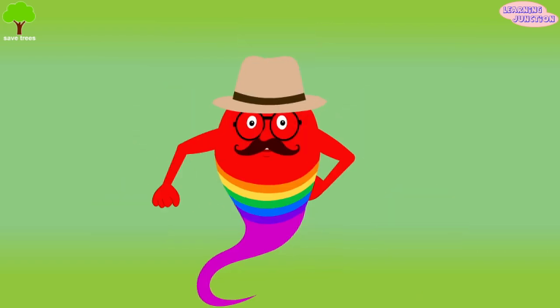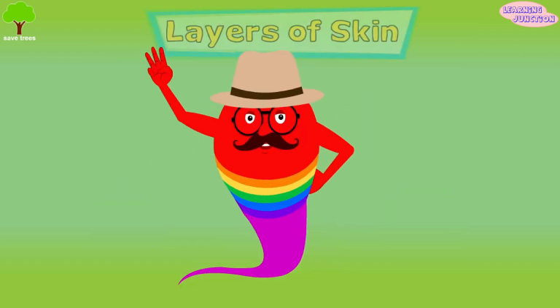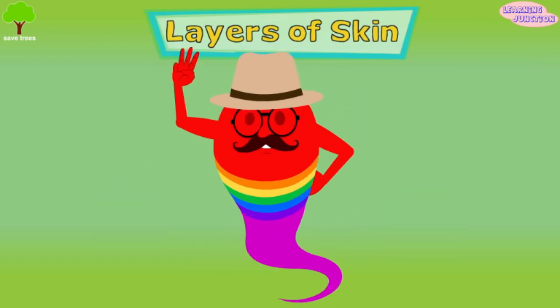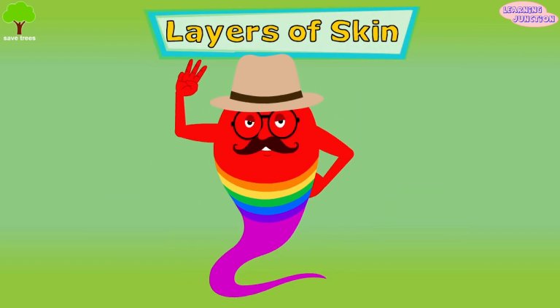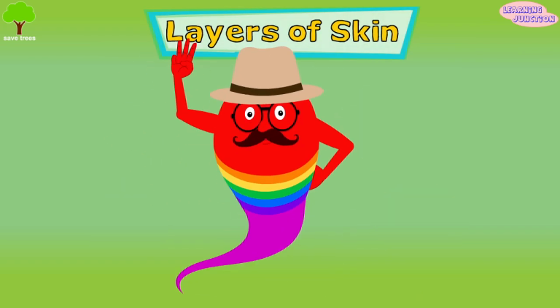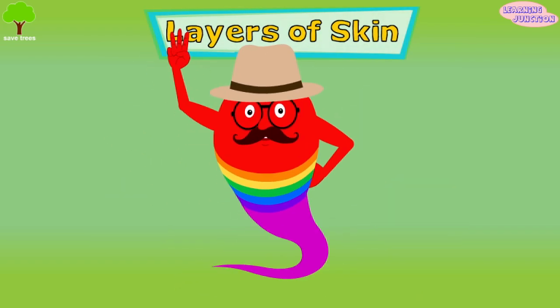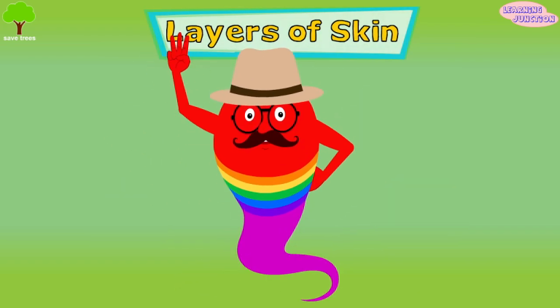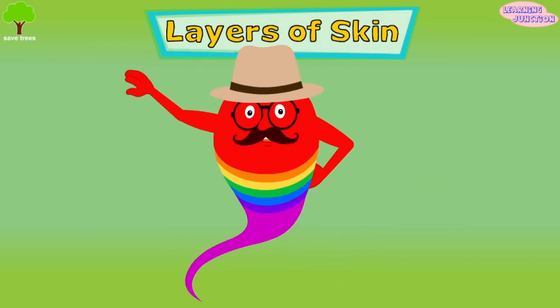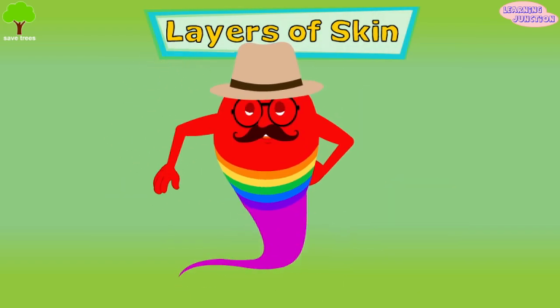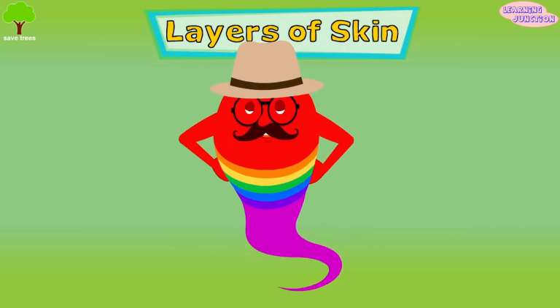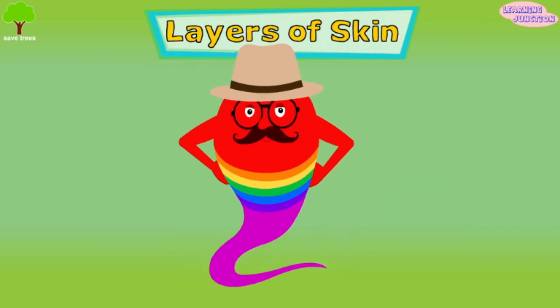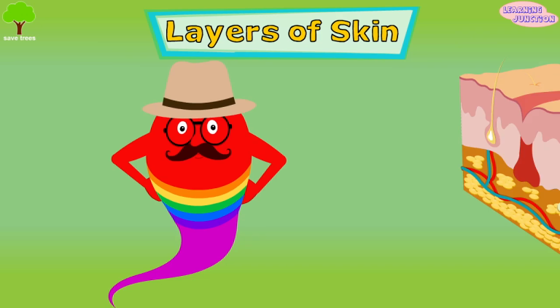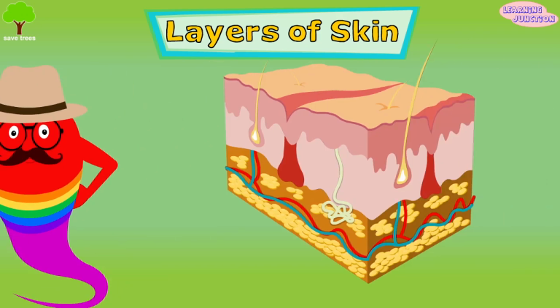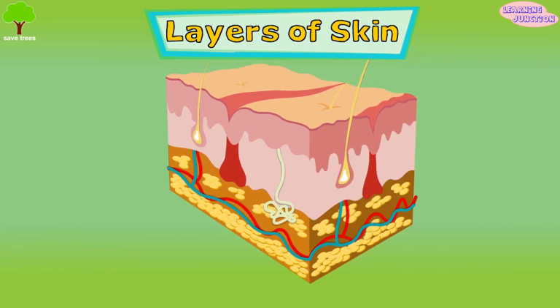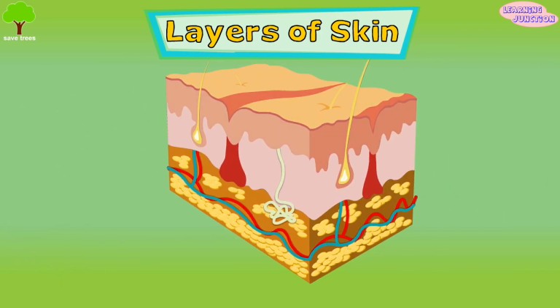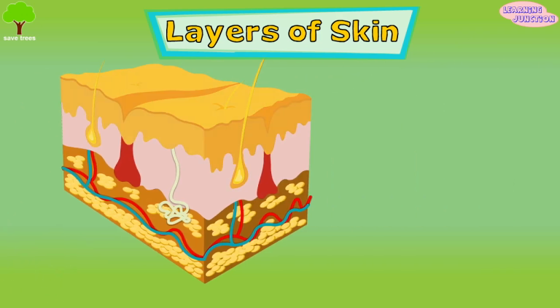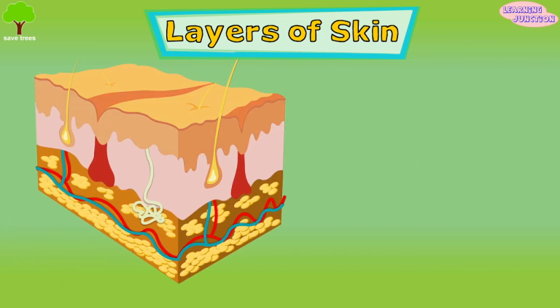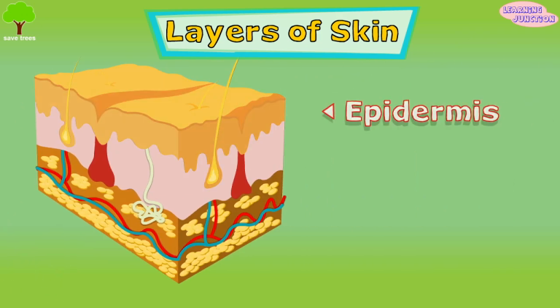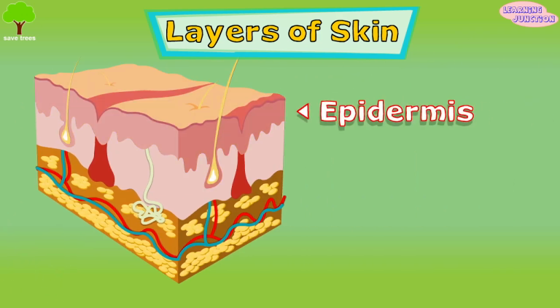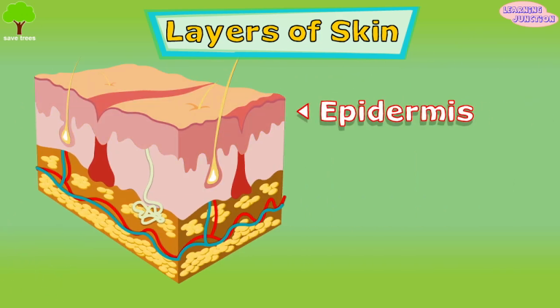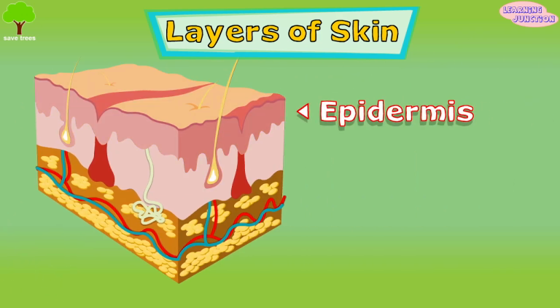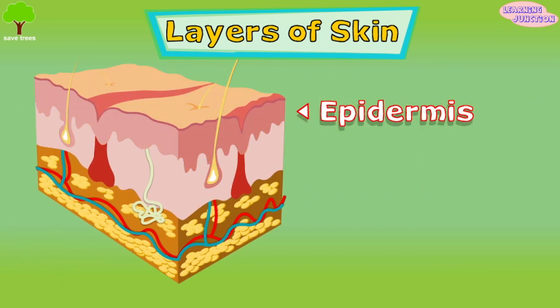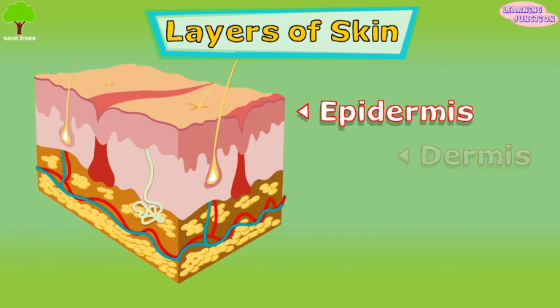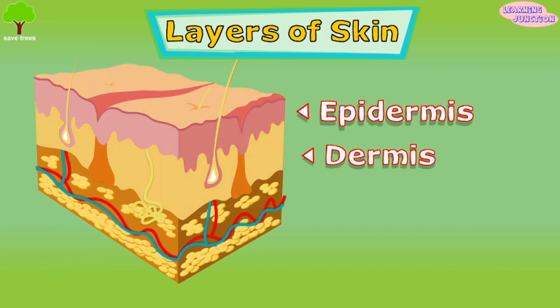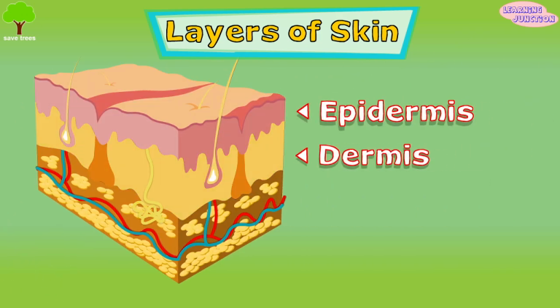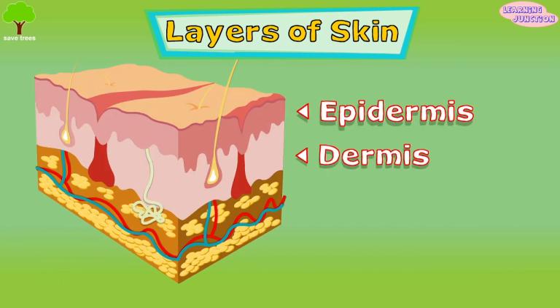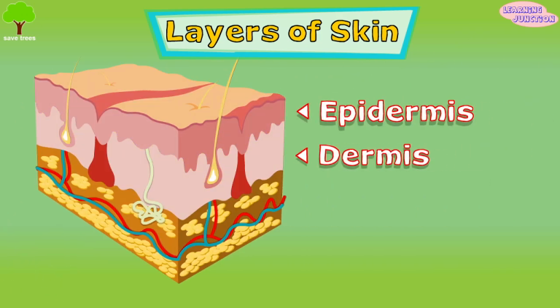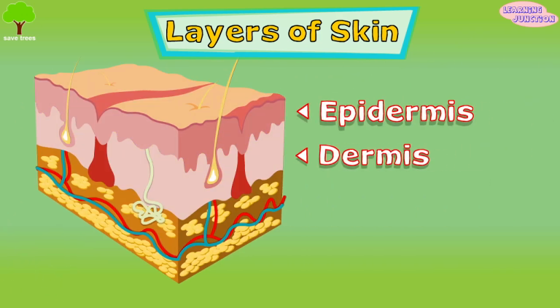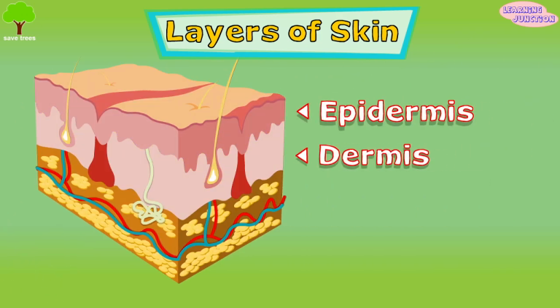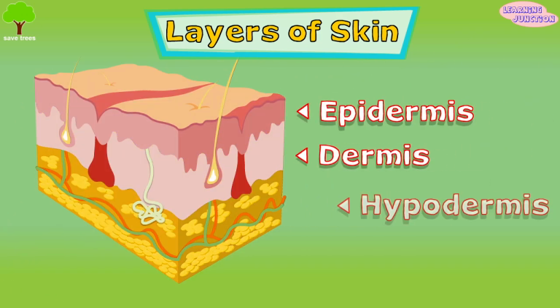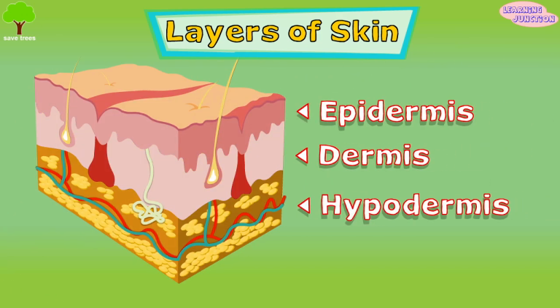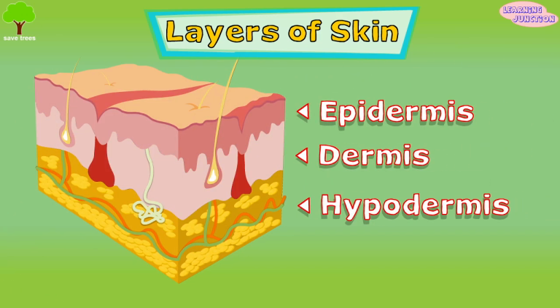There are three main layers of skin. They are the epidermis, dermis, and the hypodermis.